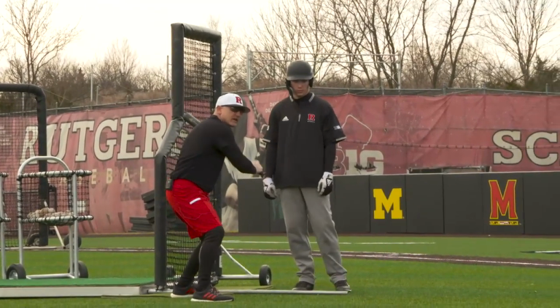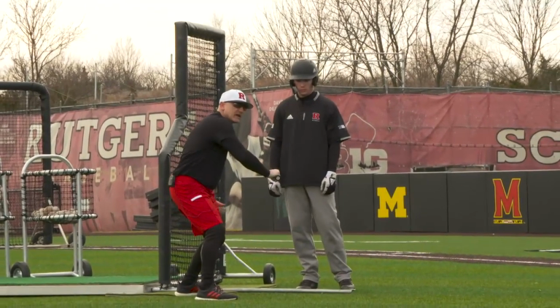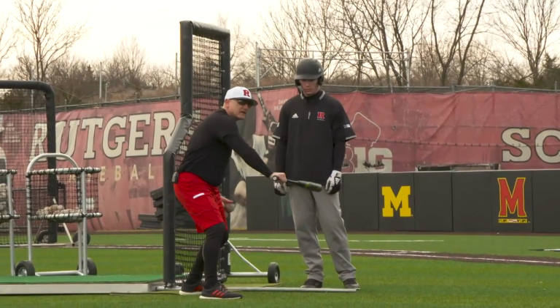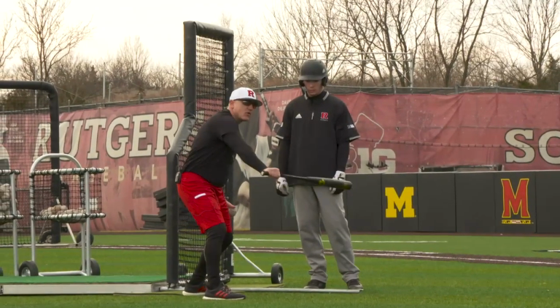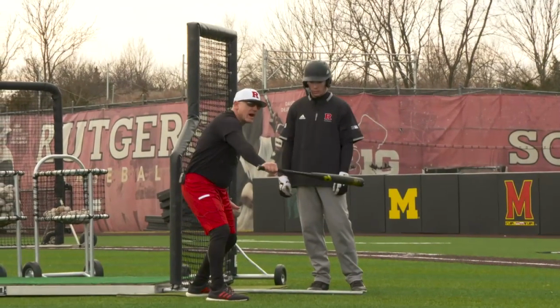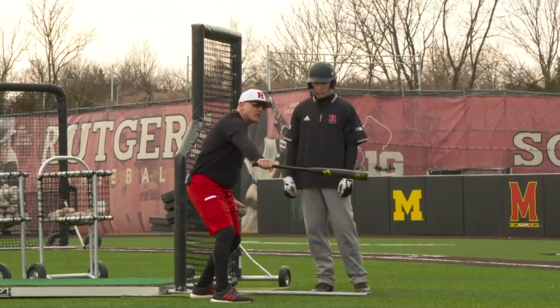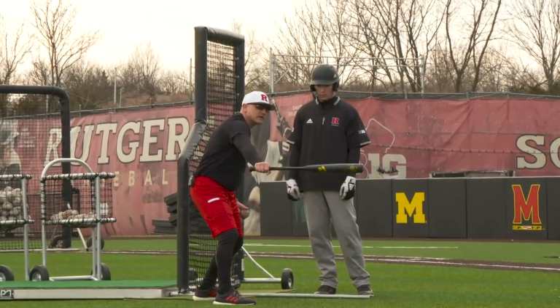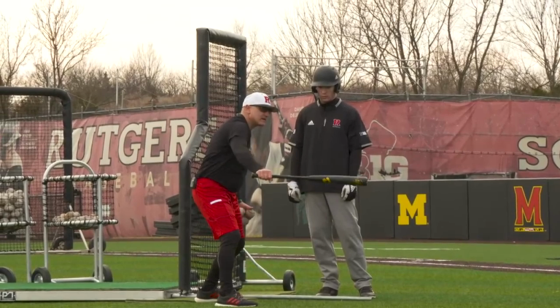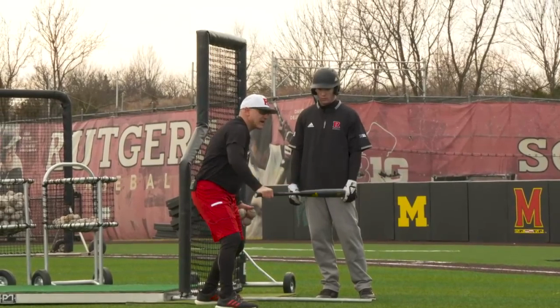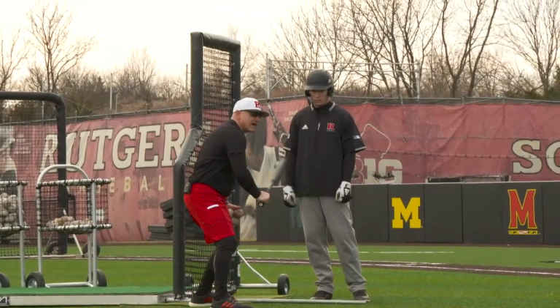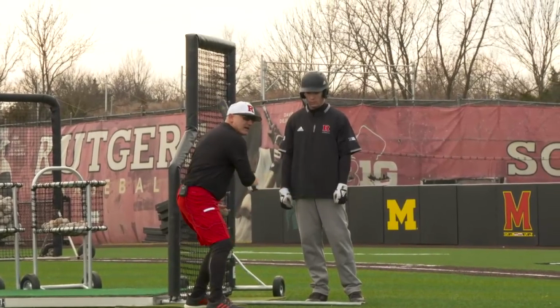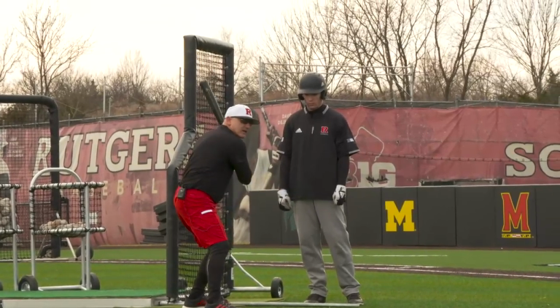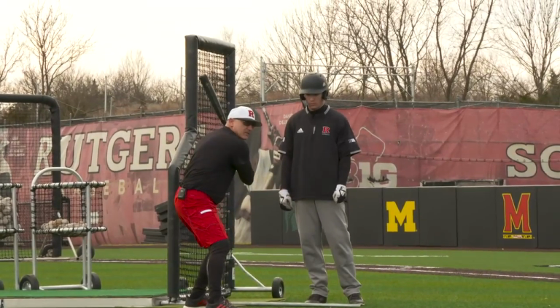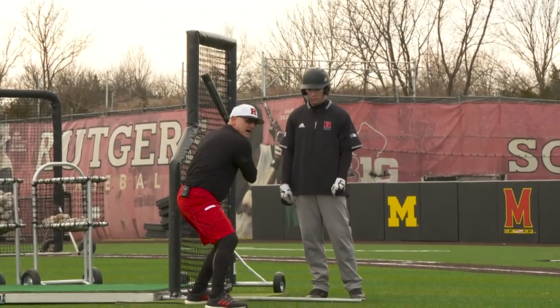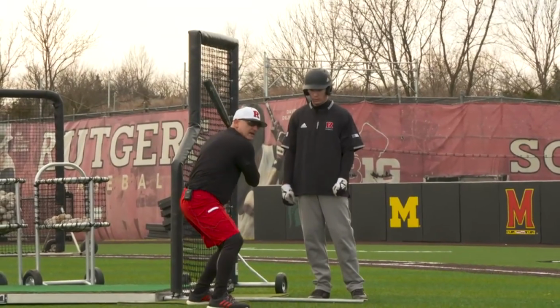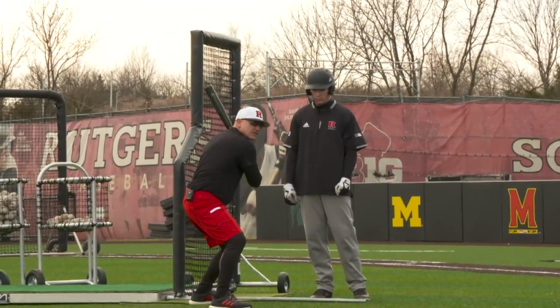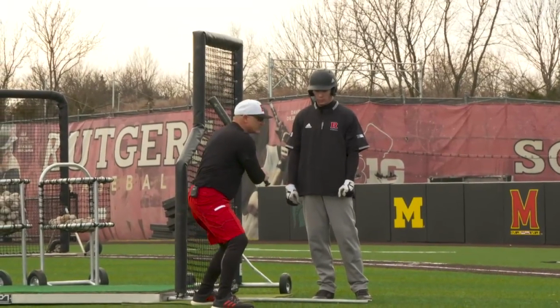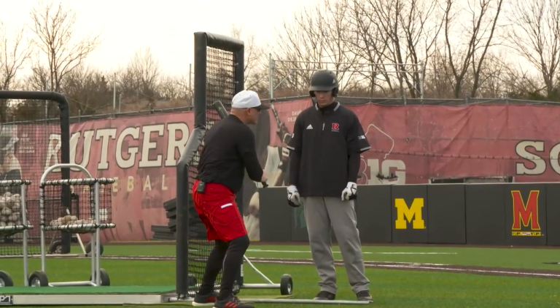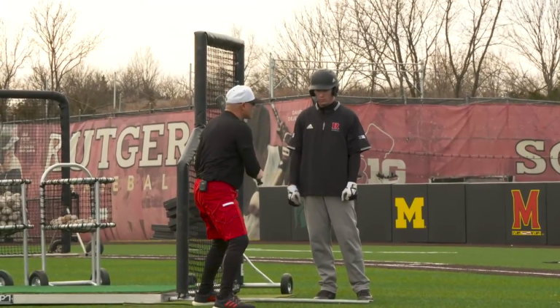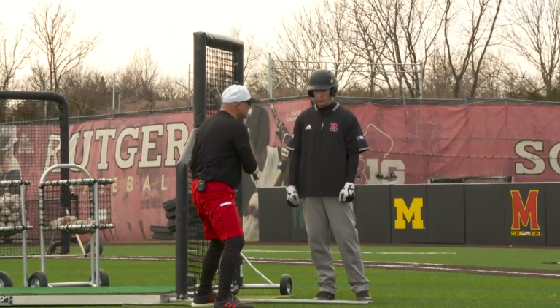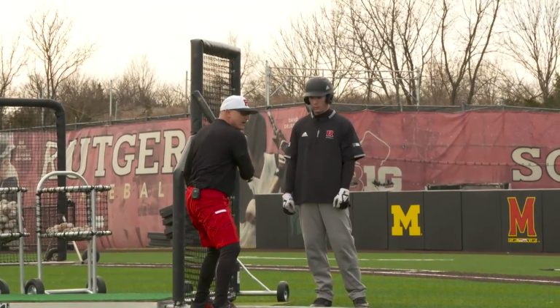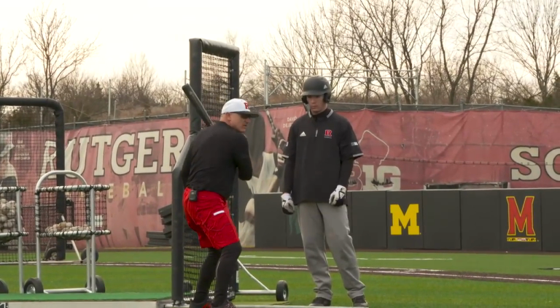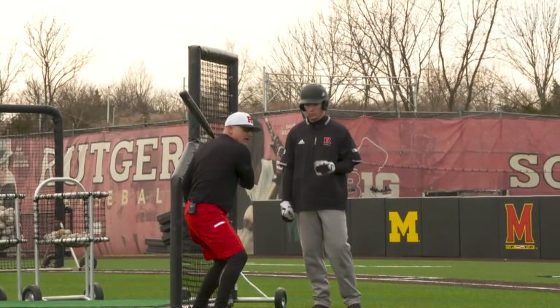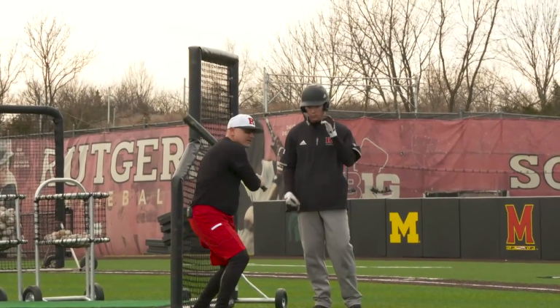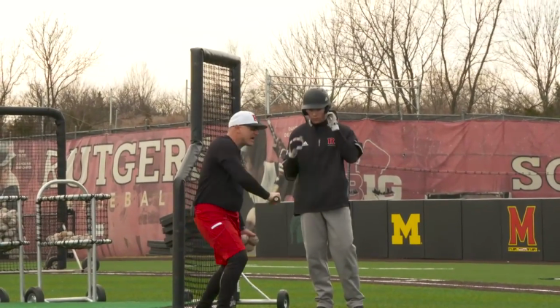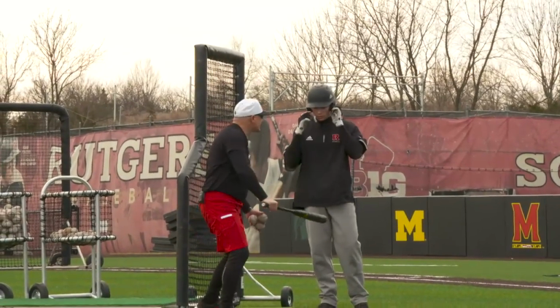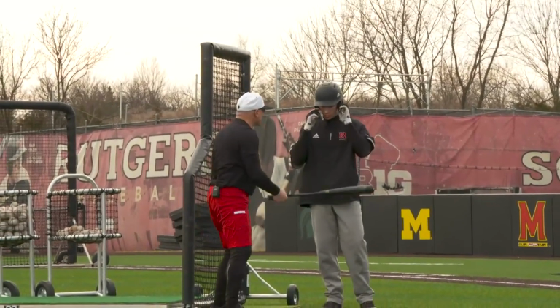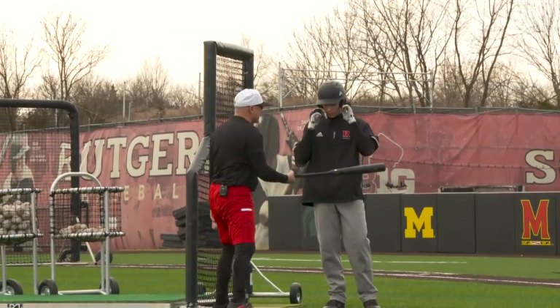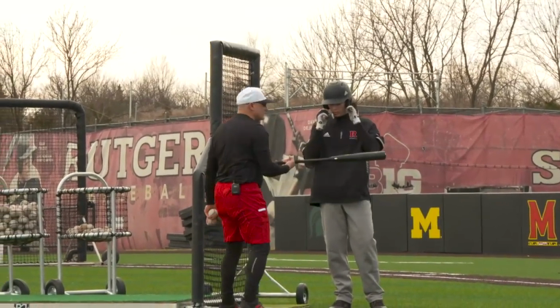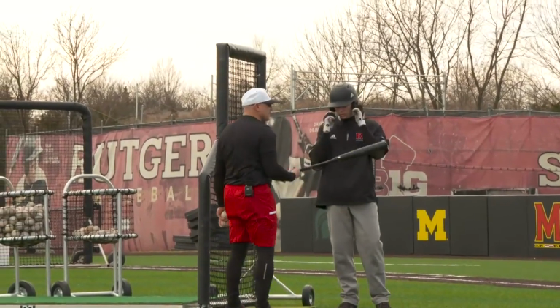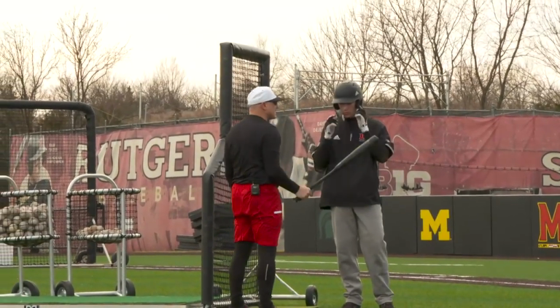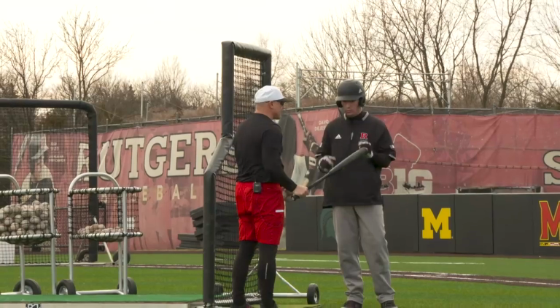That ball has just got to come a little bit further. You can't go out to get that. Your body just has to stay square longer, and the contact point has to be deeper.